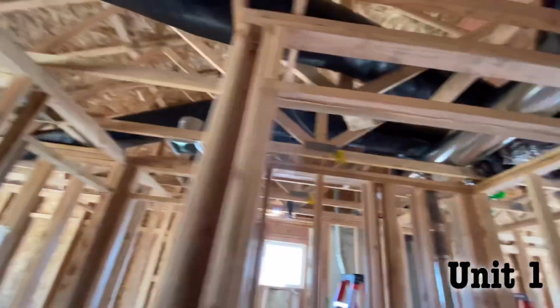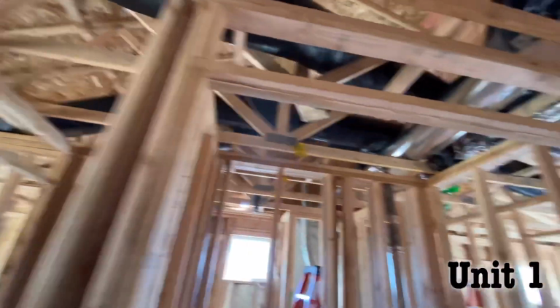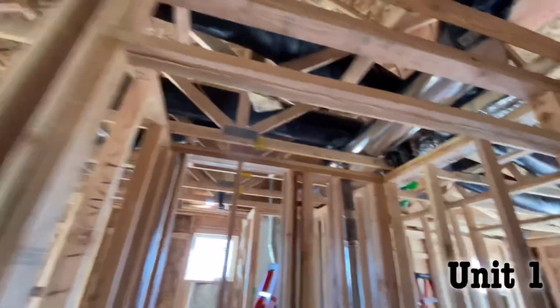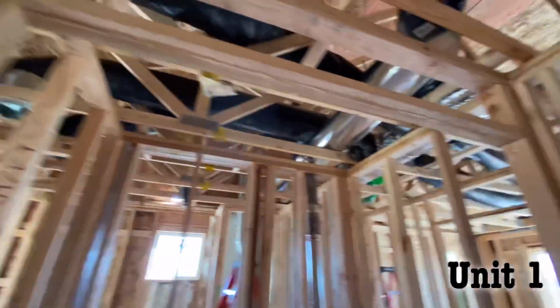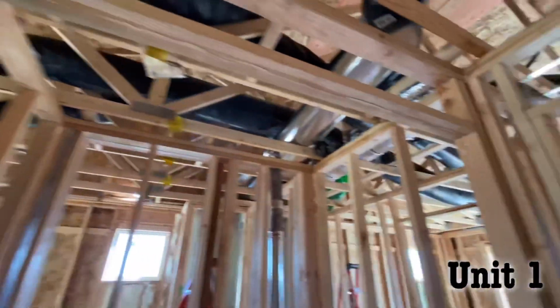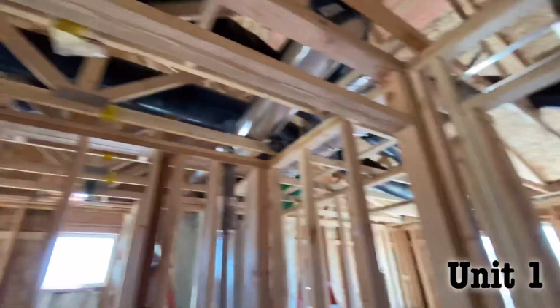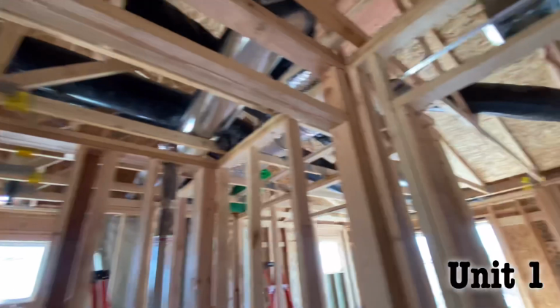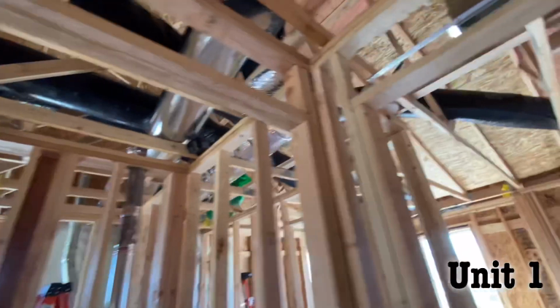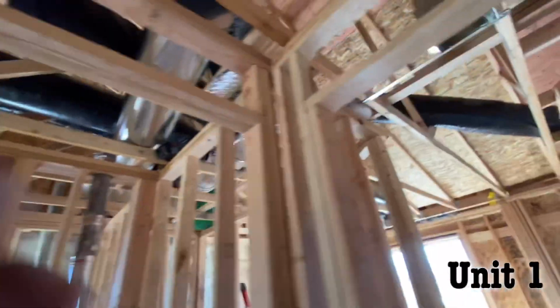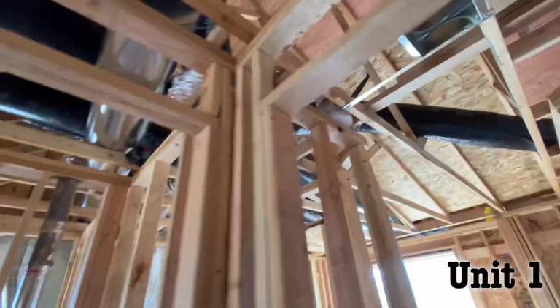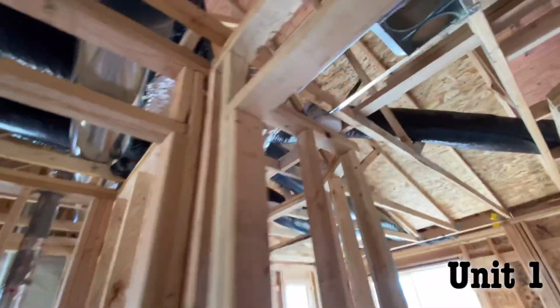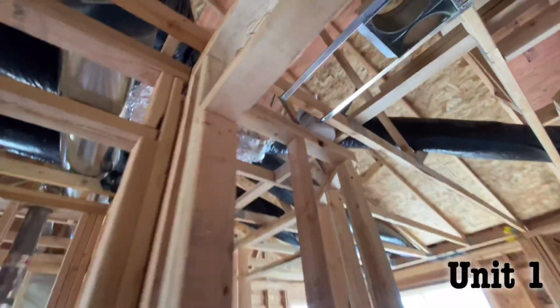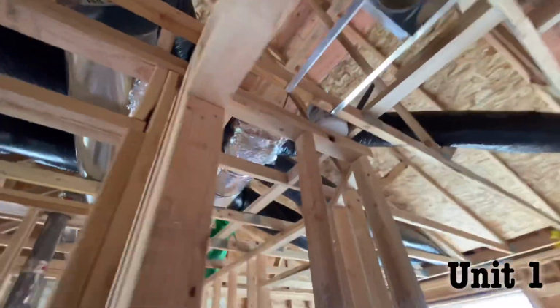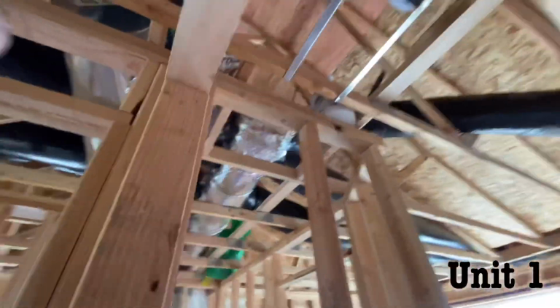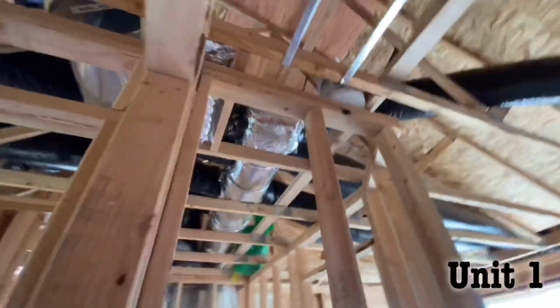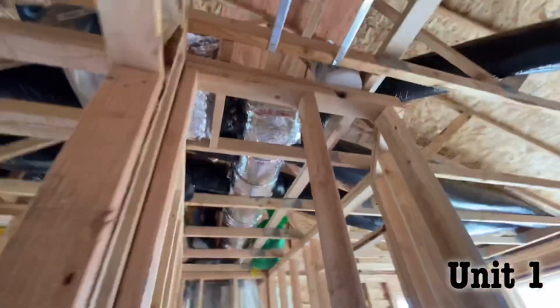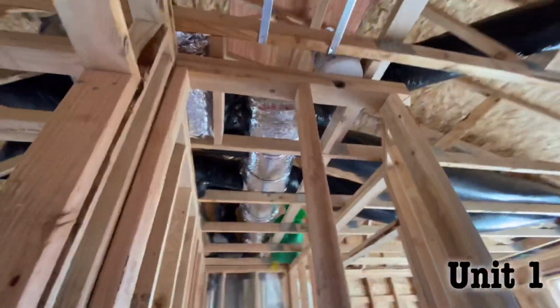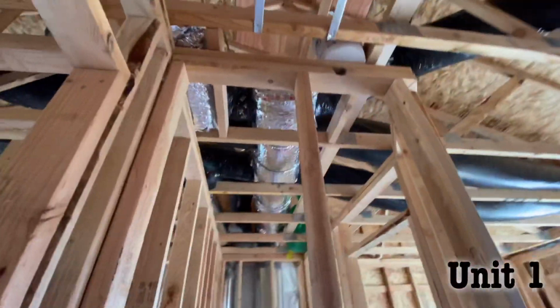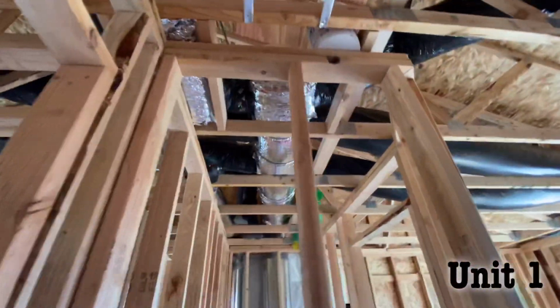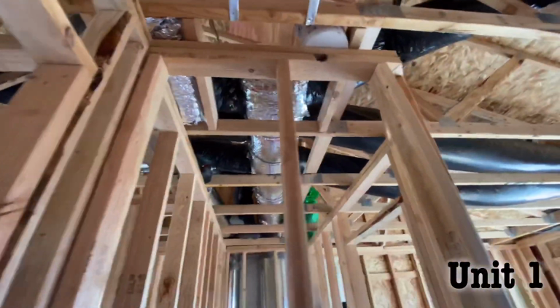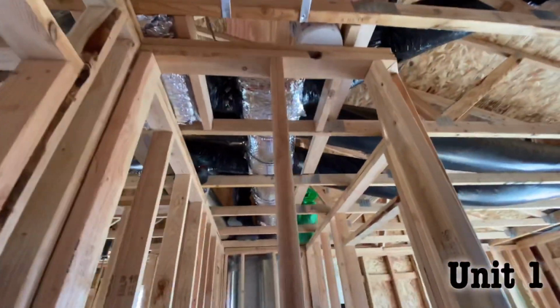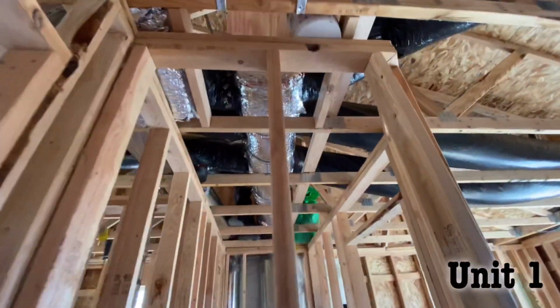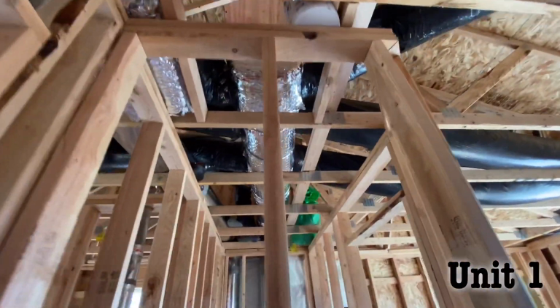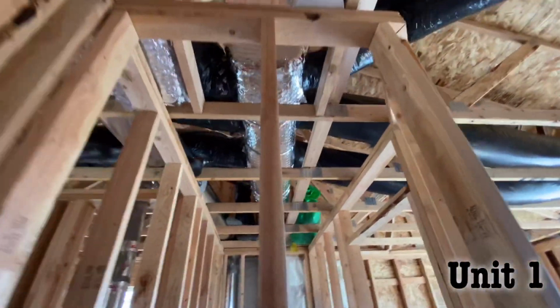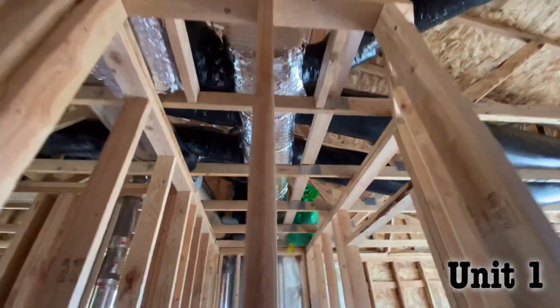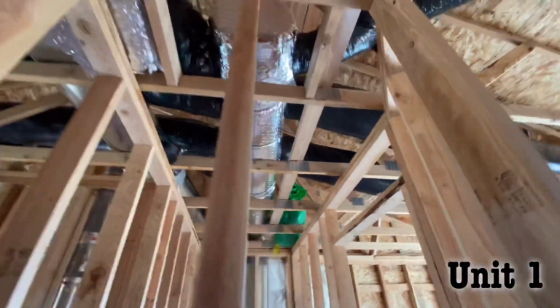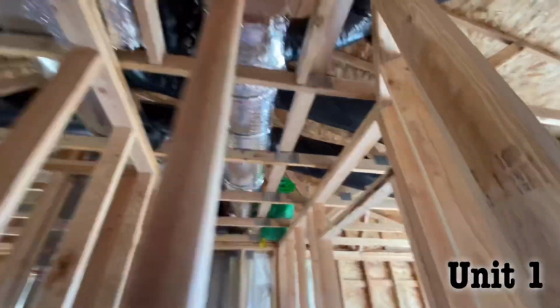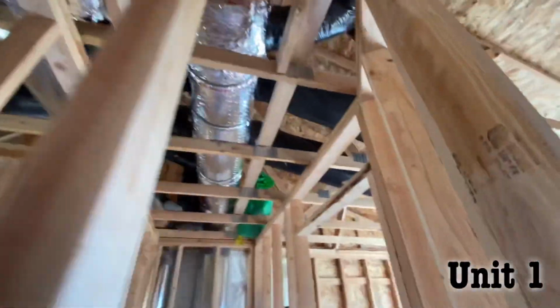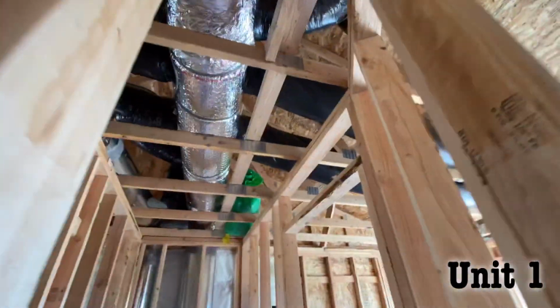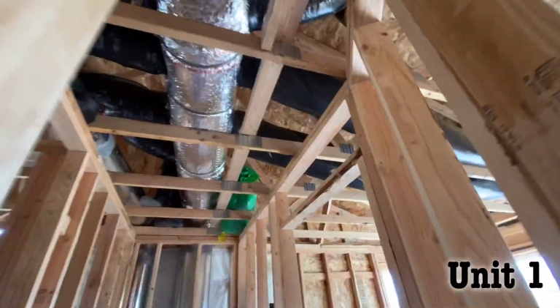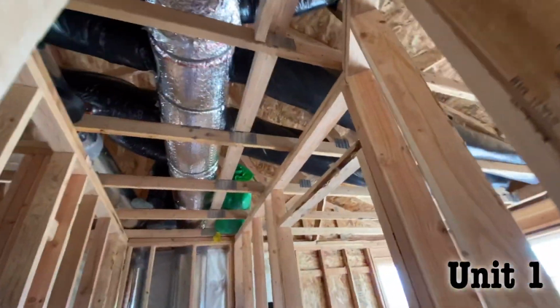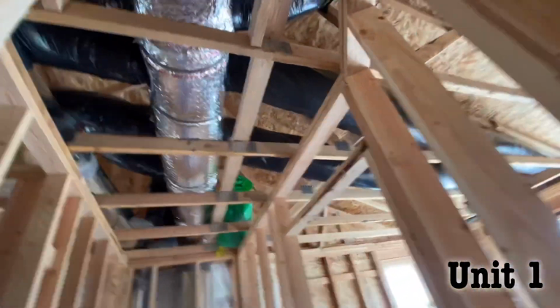Chris is up here. Looks like all these flex are connected on the supply side.